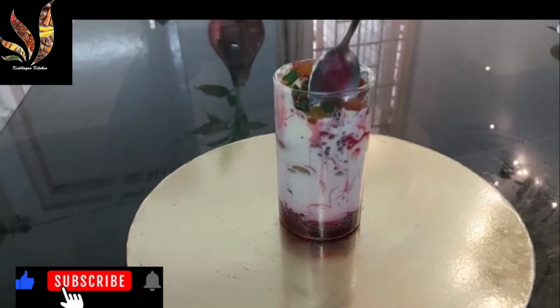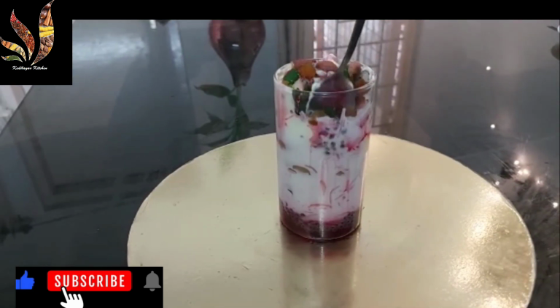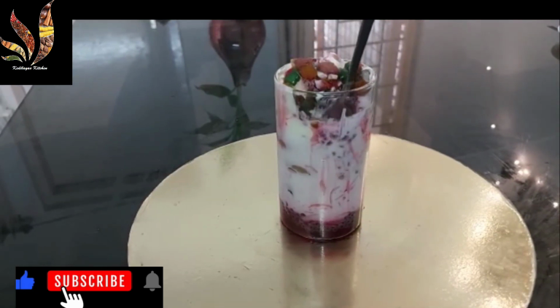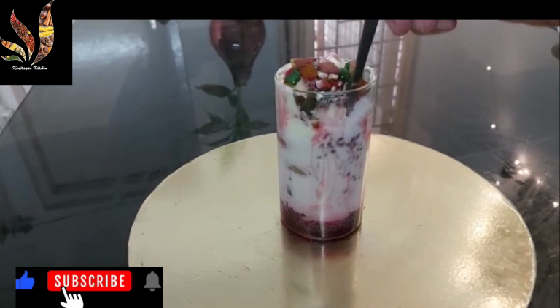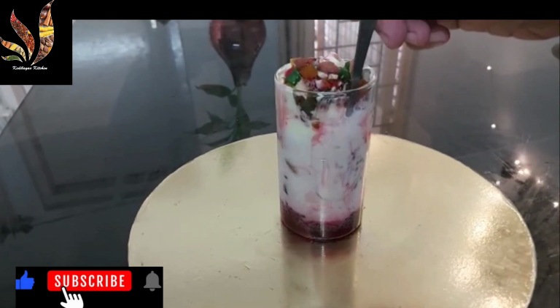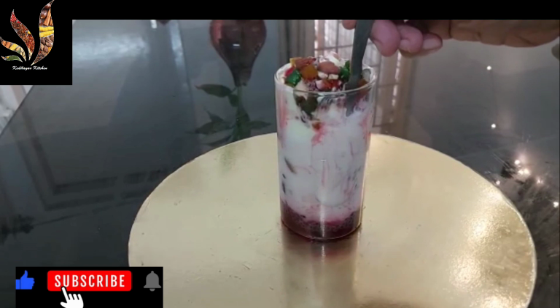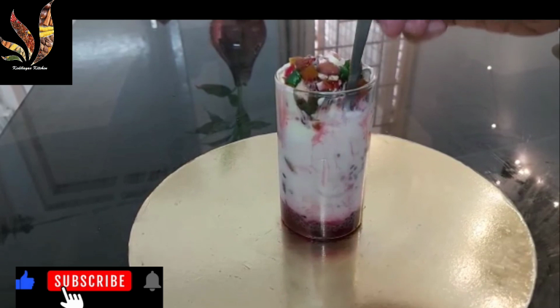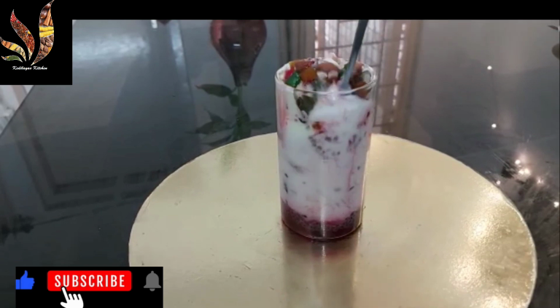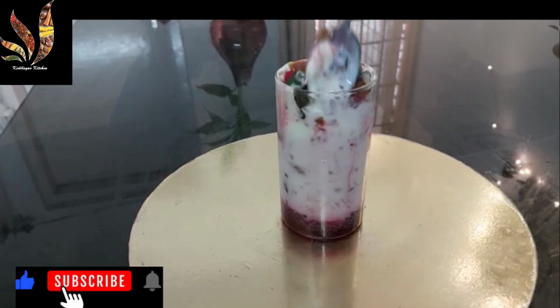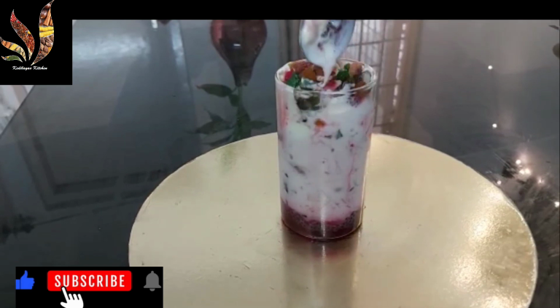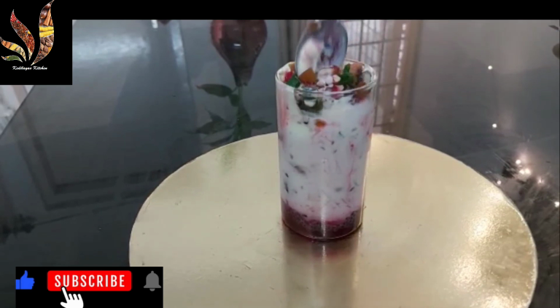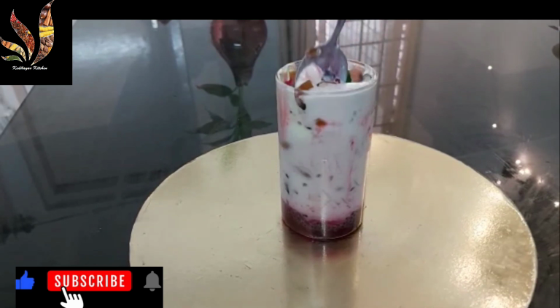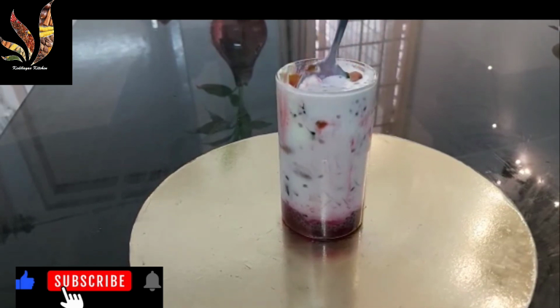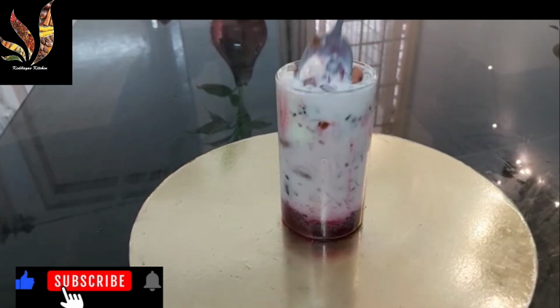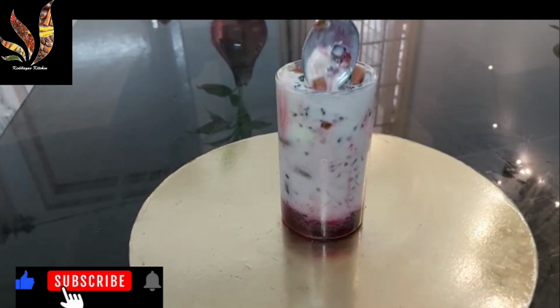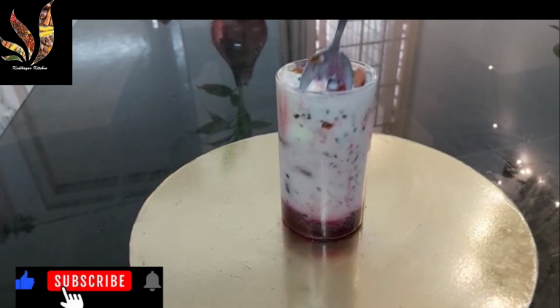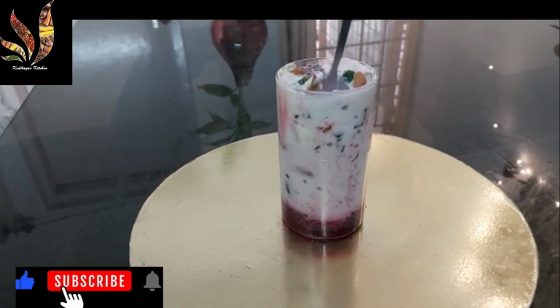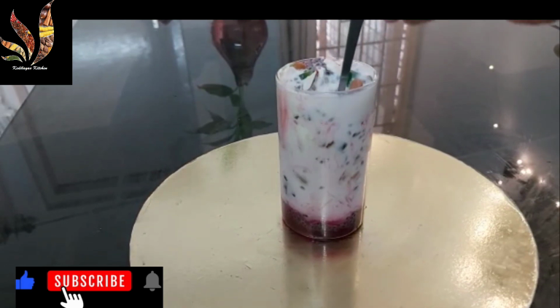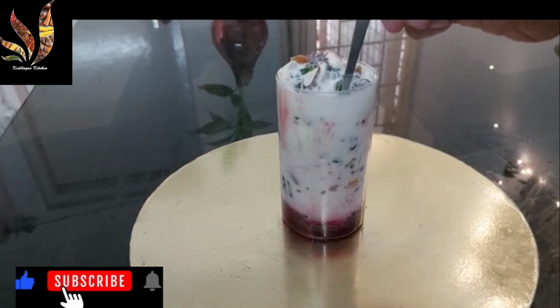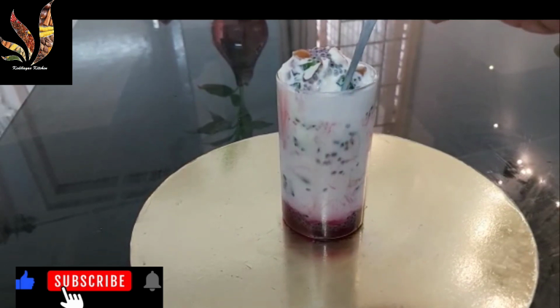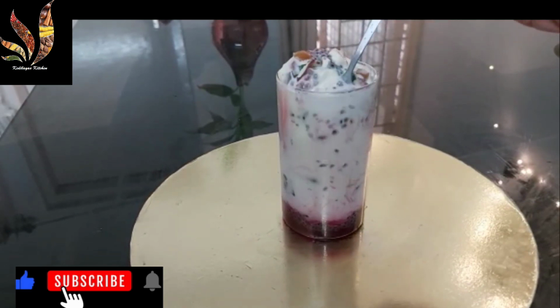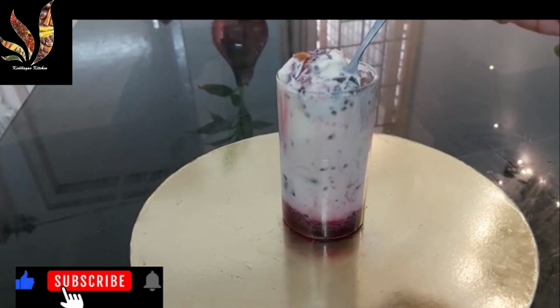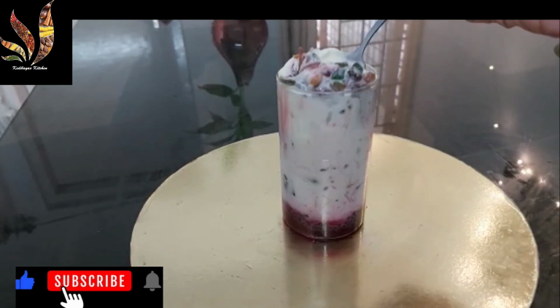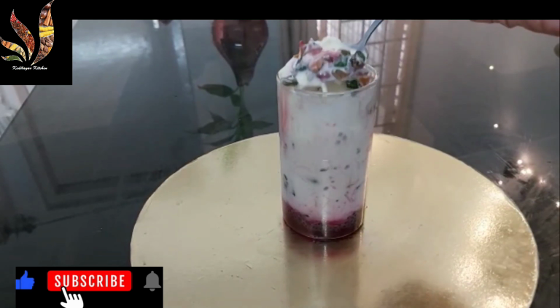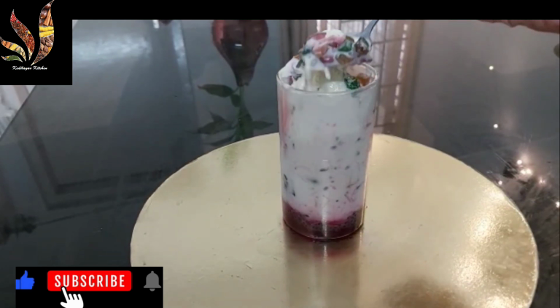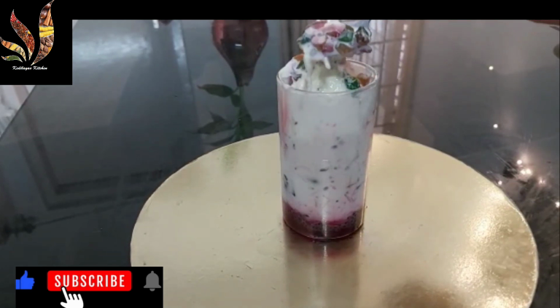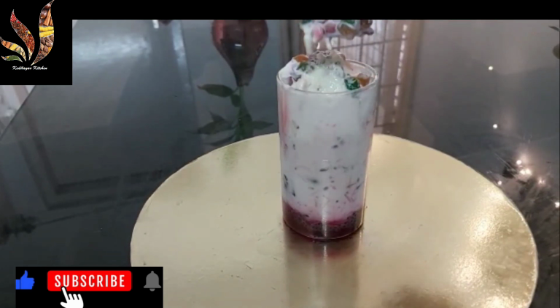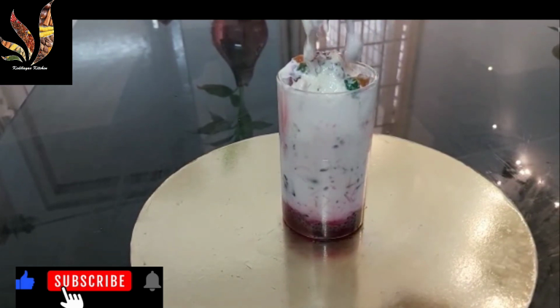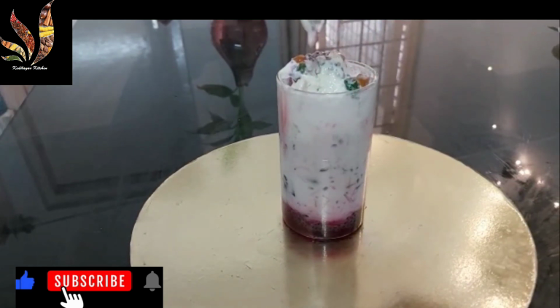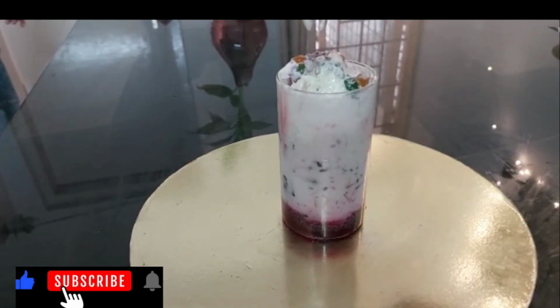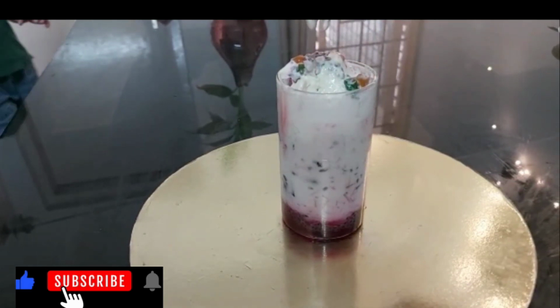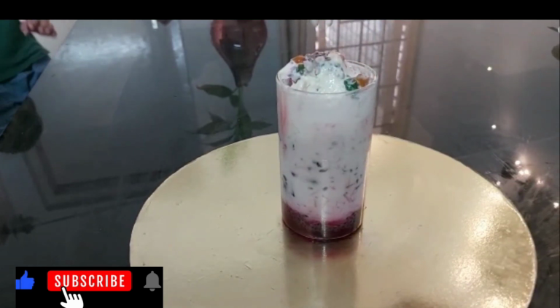Just dig in this way — mix everything and have it. Isn't it delicious? Cheers!